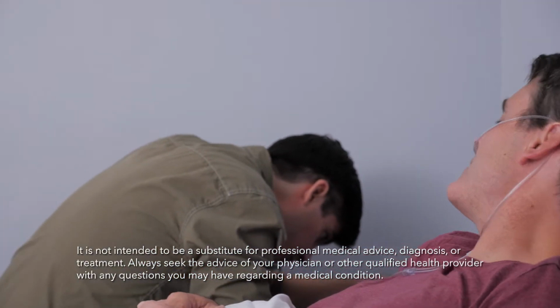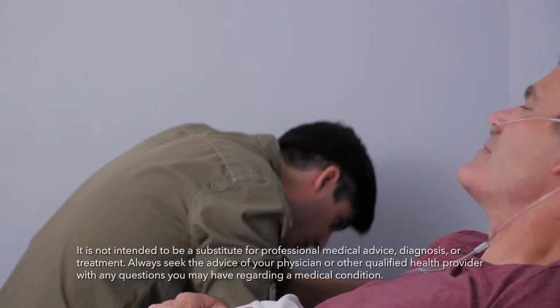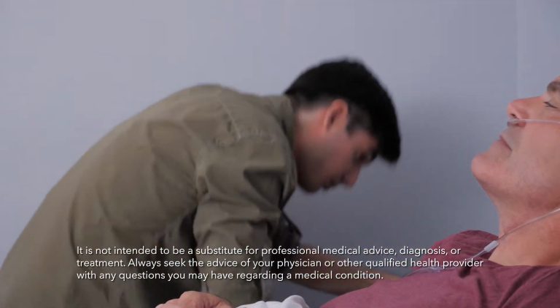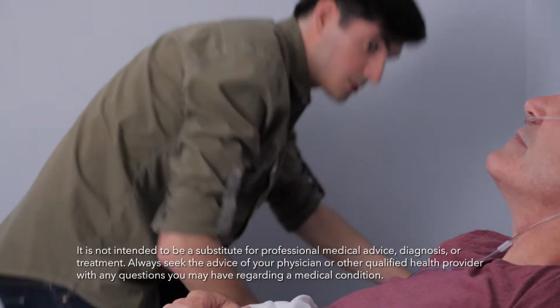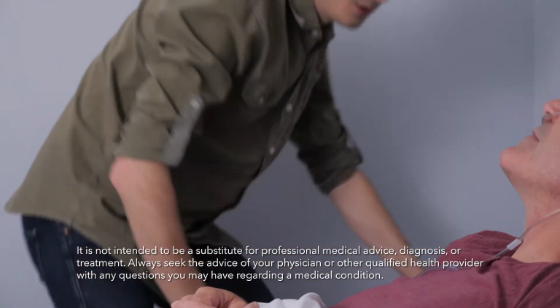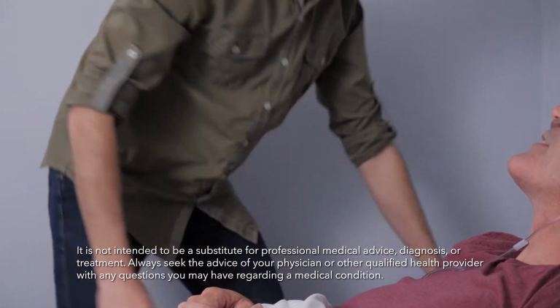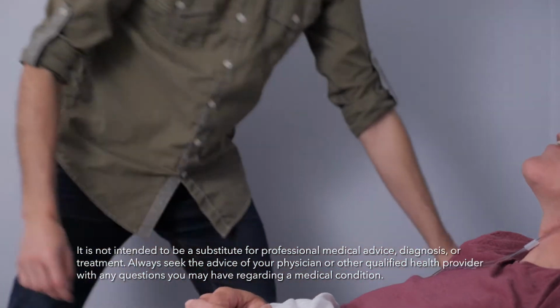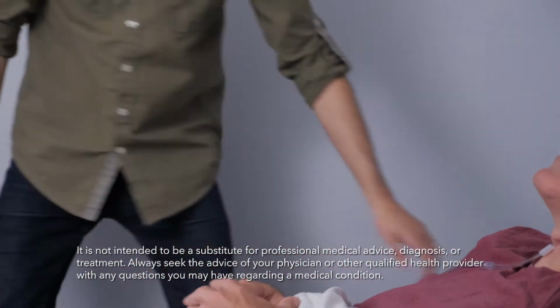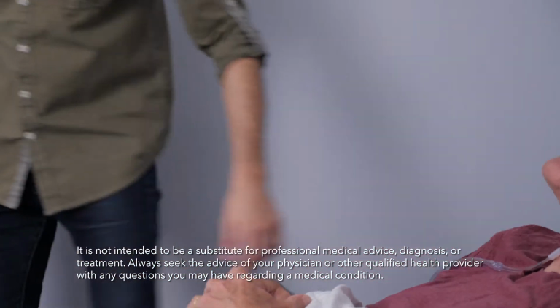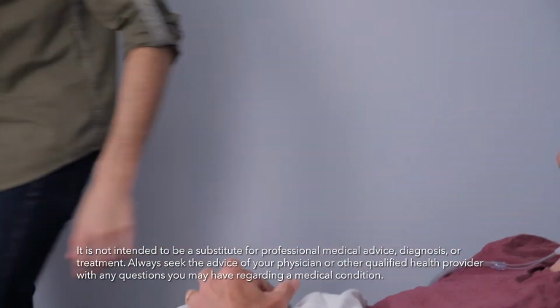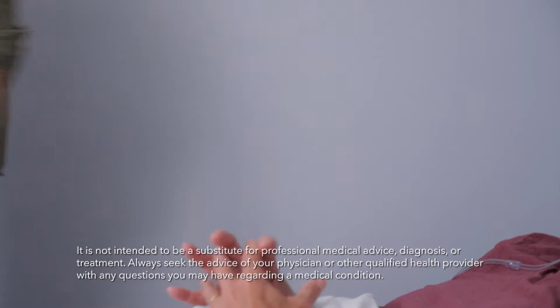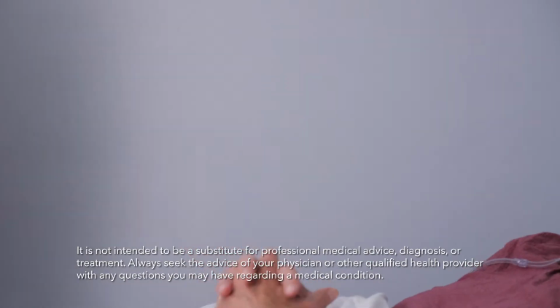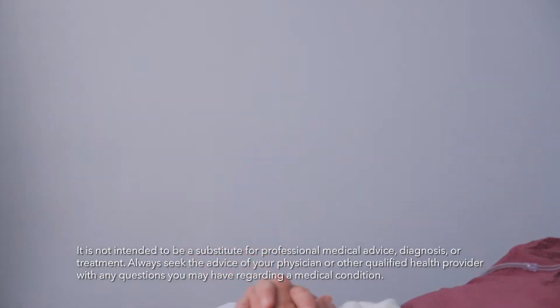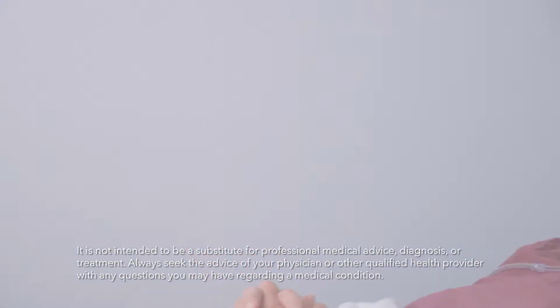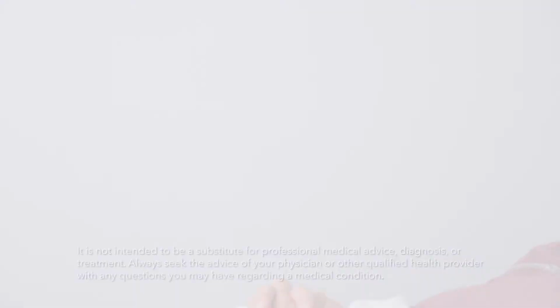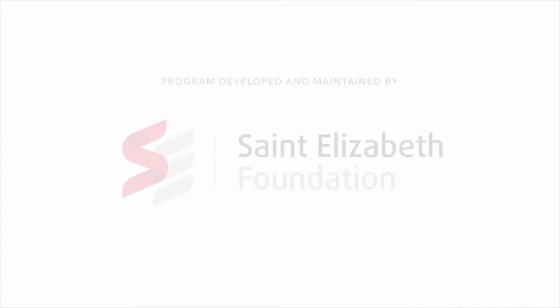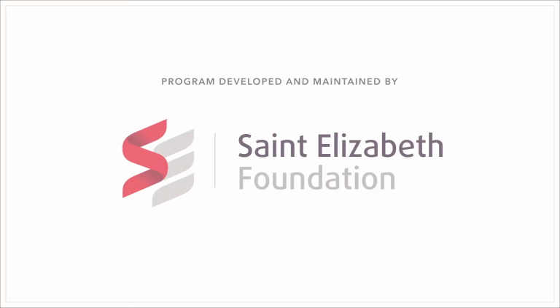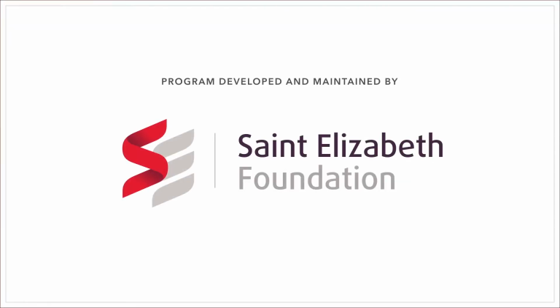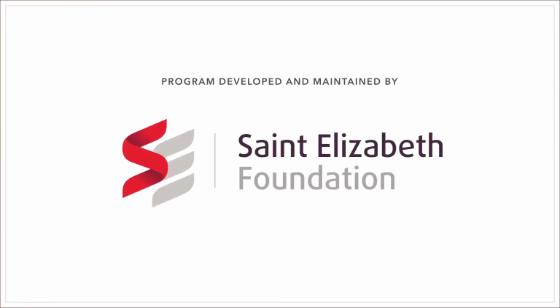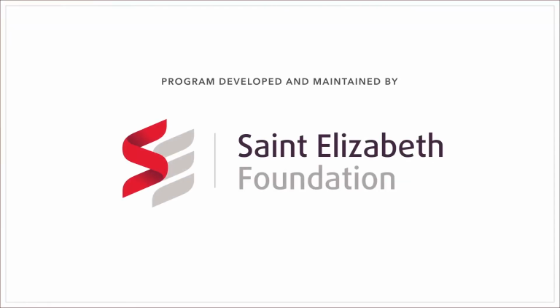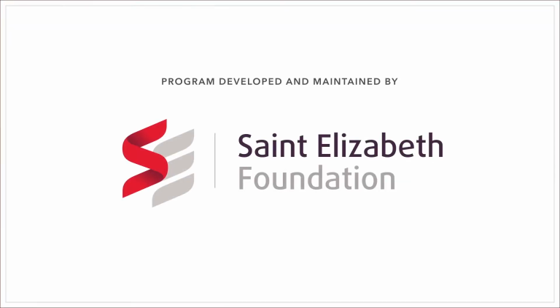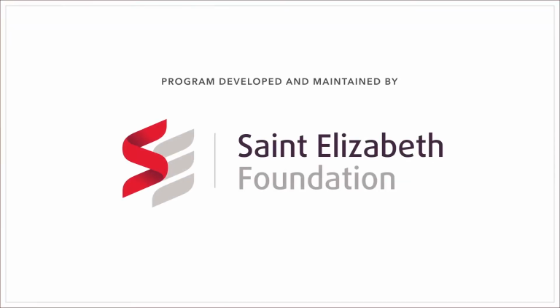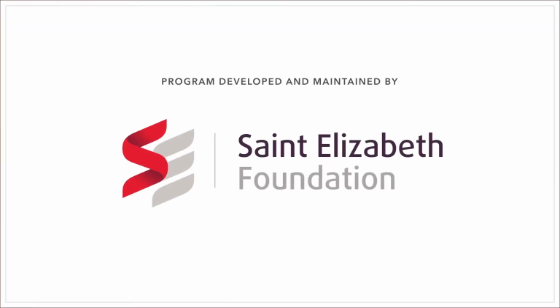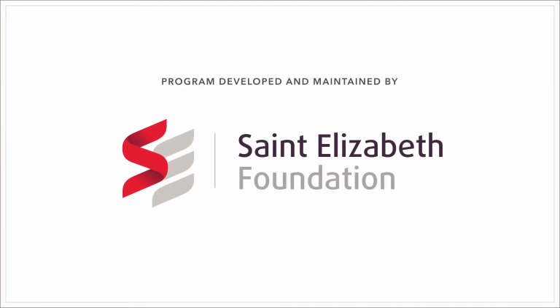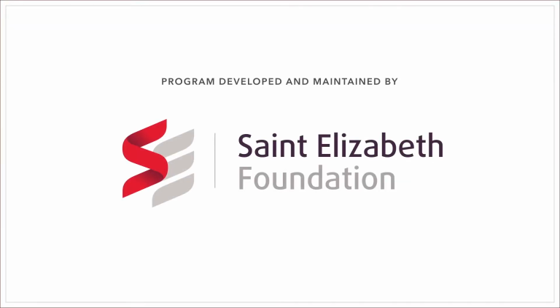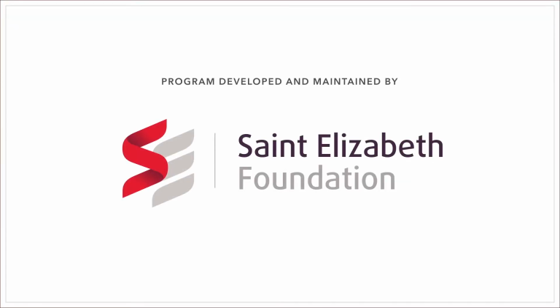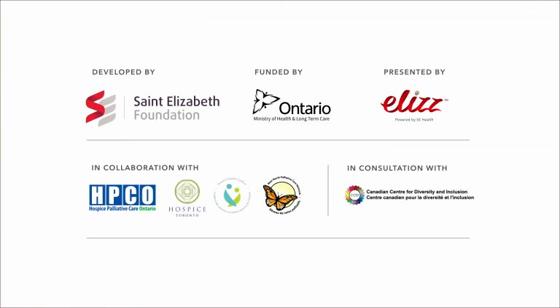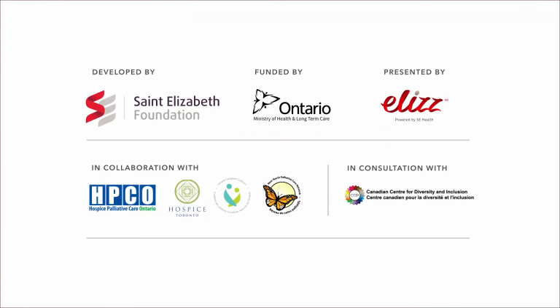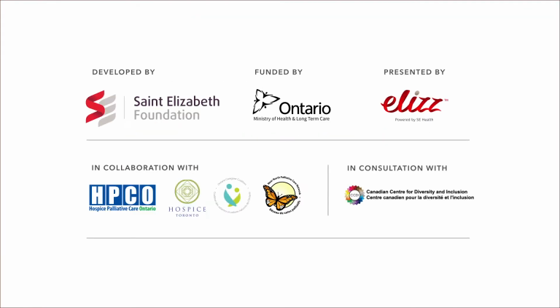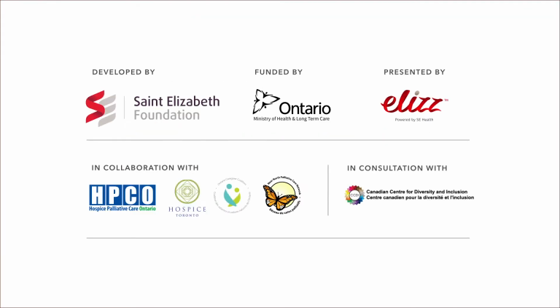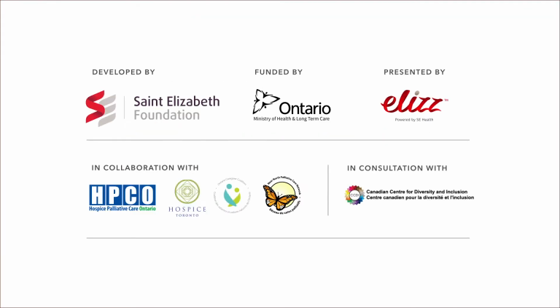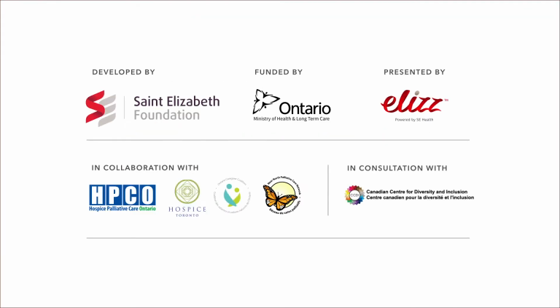Check out our care guide for more information about oxygen therapy, and visit our website for more caregiver resources and videos.